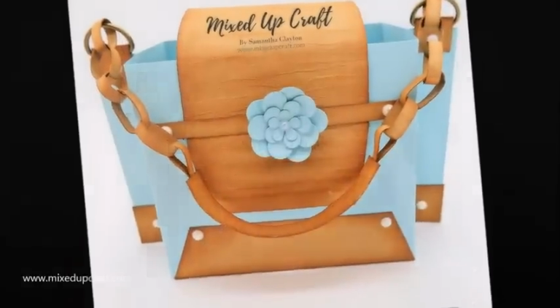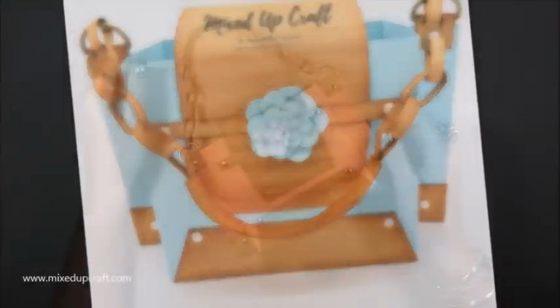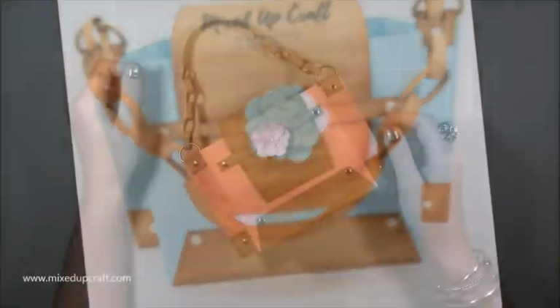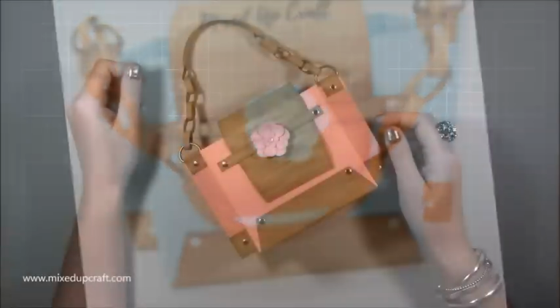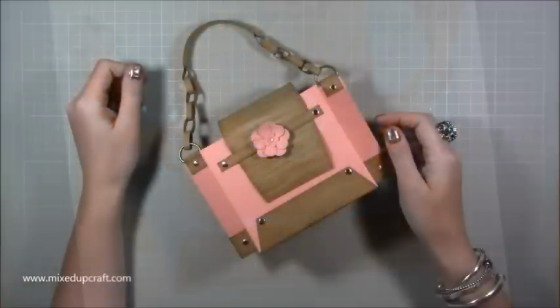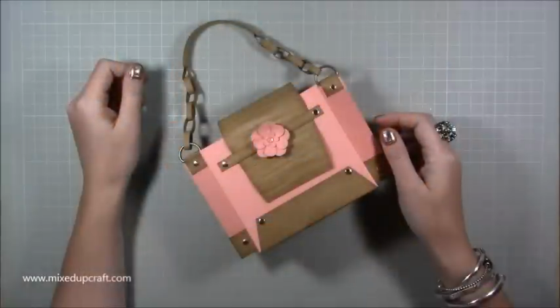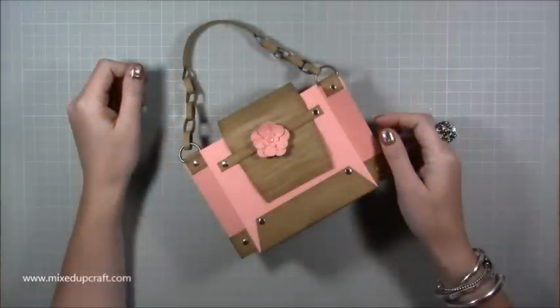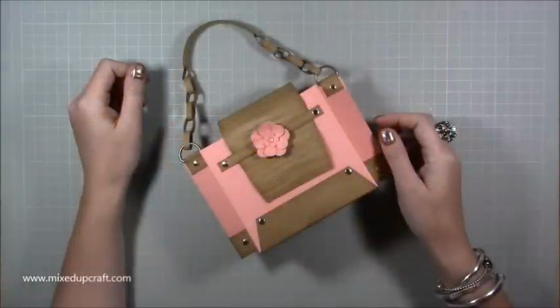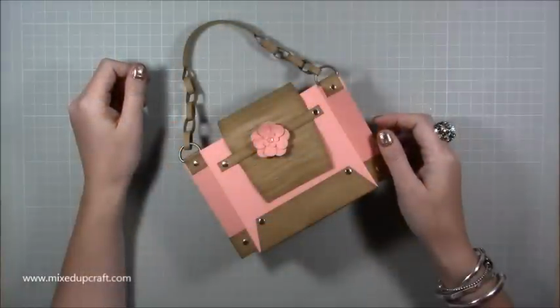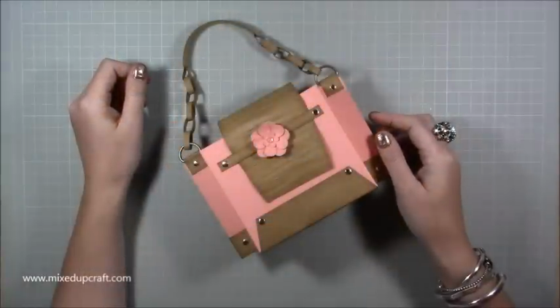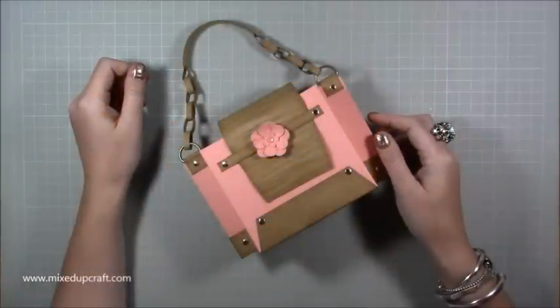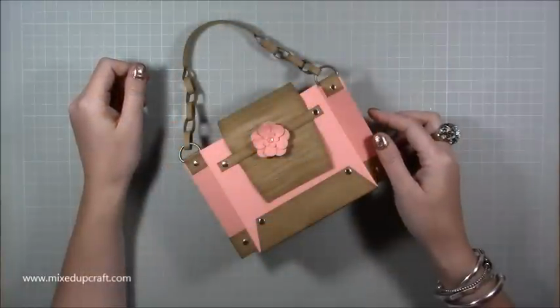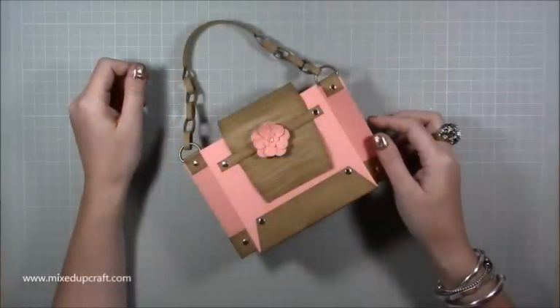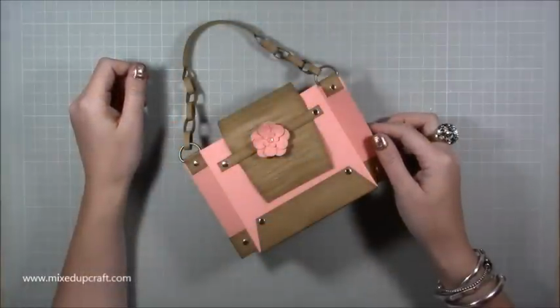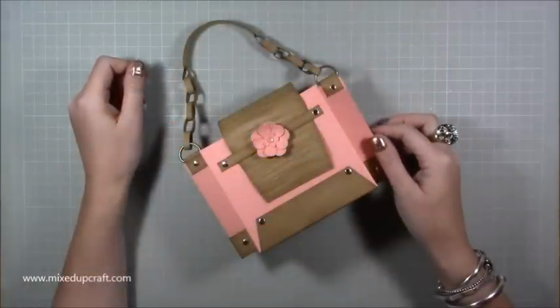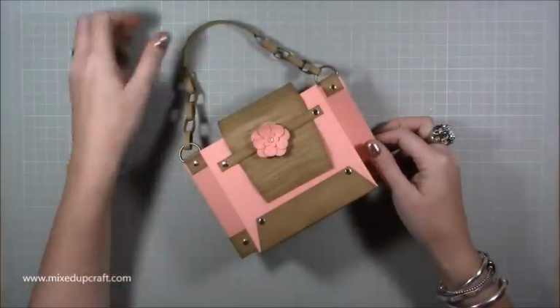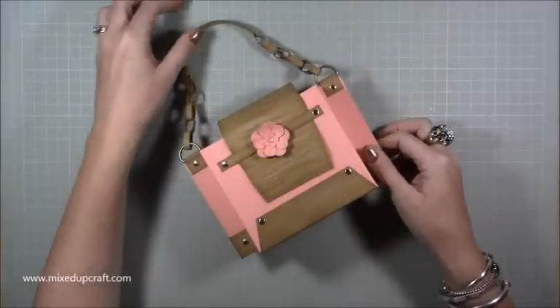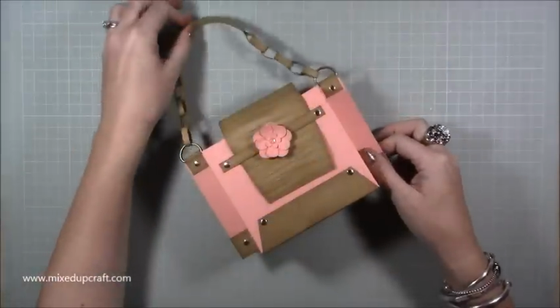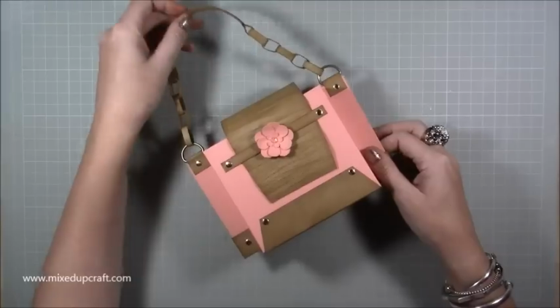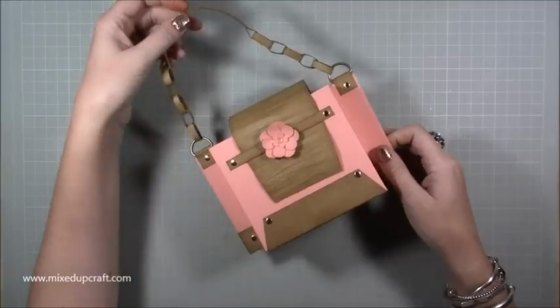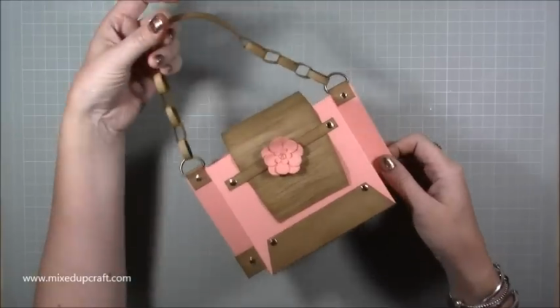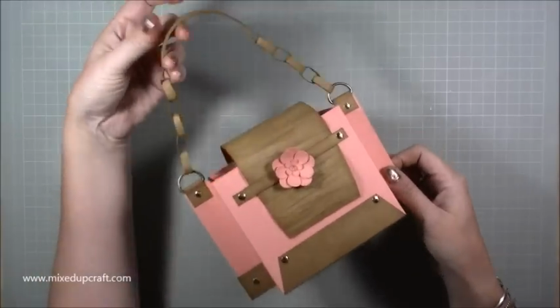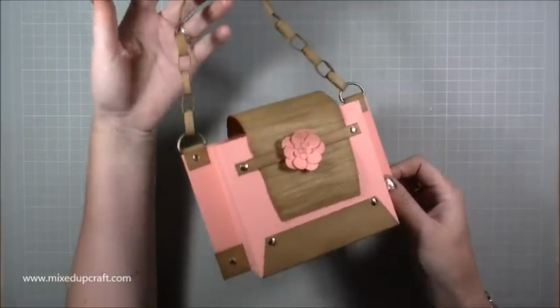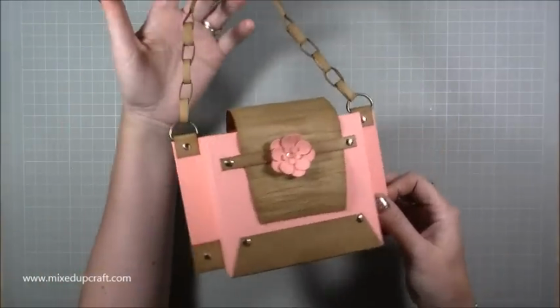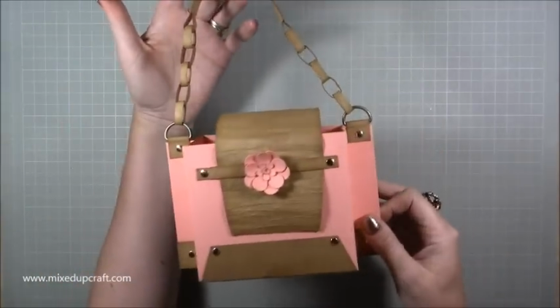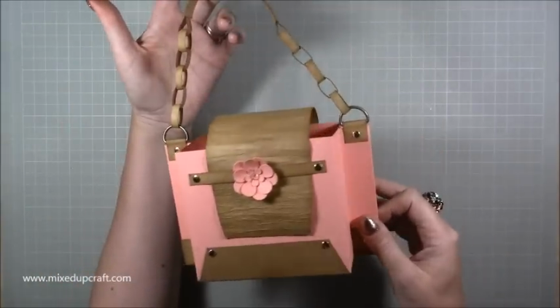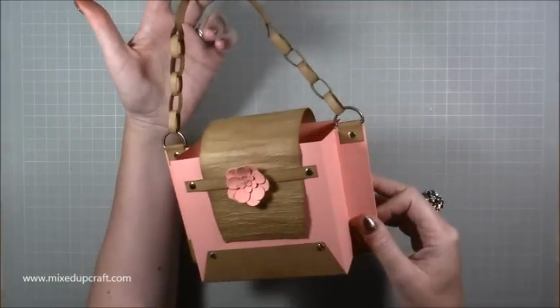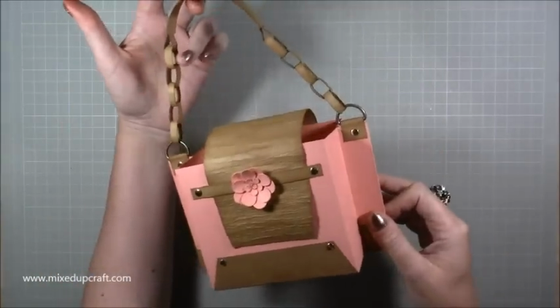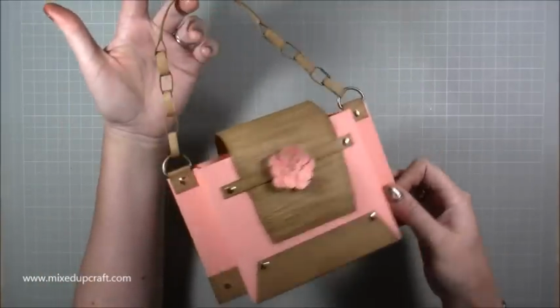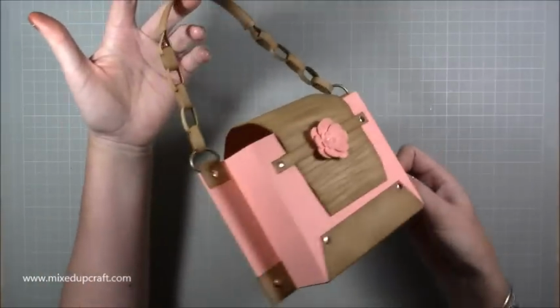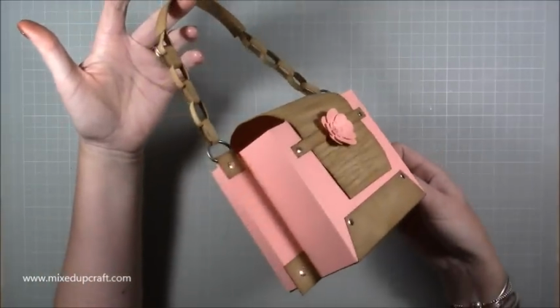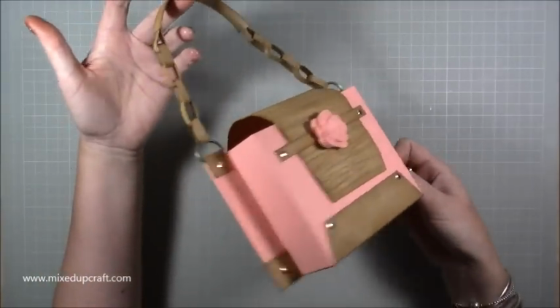Hi everybody, it's Sam at Mixed Up Craft. Thank you for watching my tutorial today. I am going to be showing you how to make this lovely, very cute handbag.